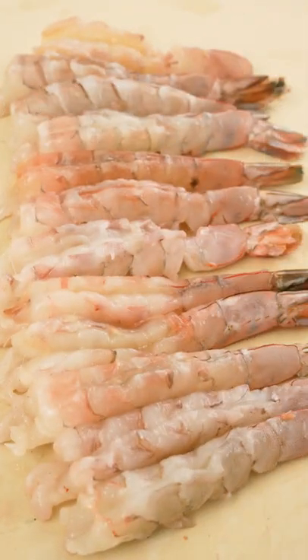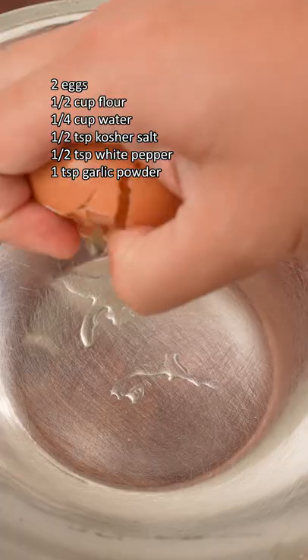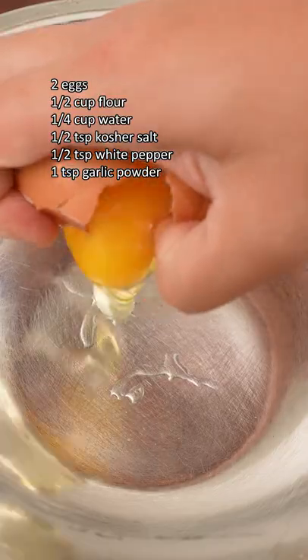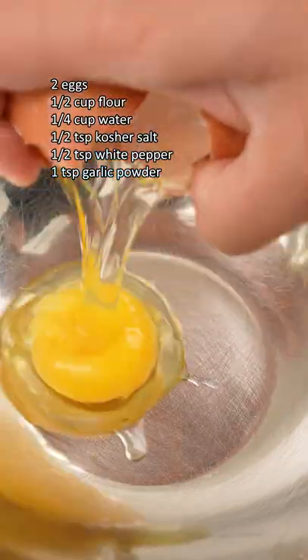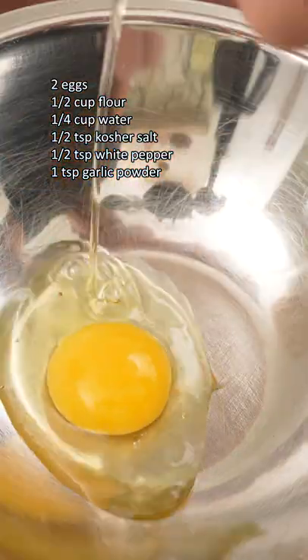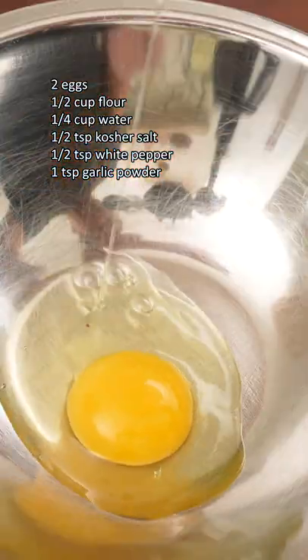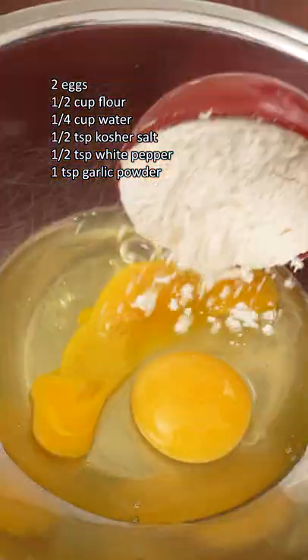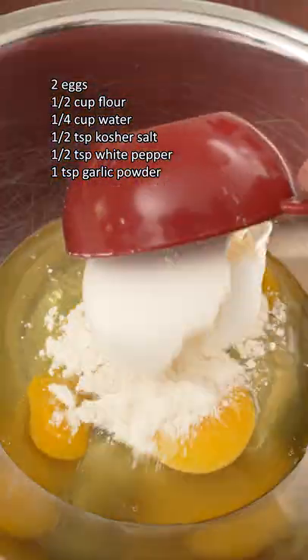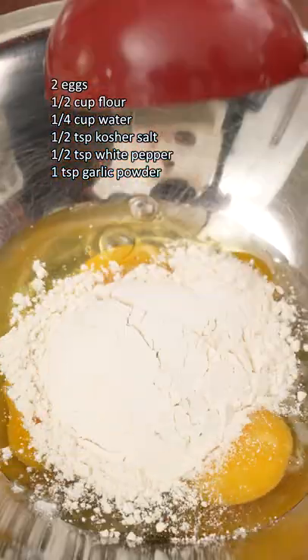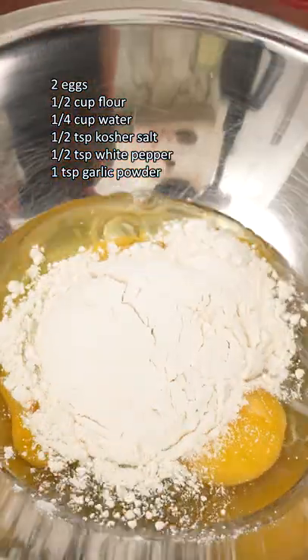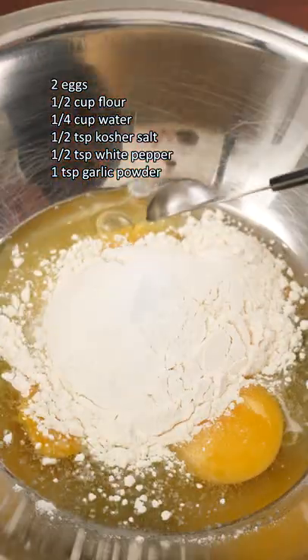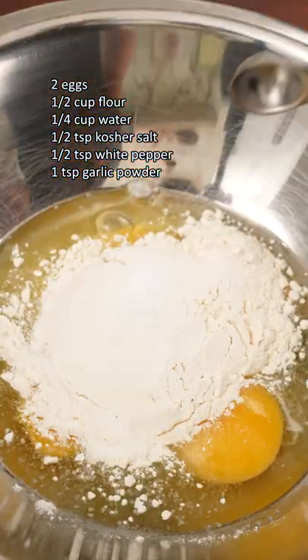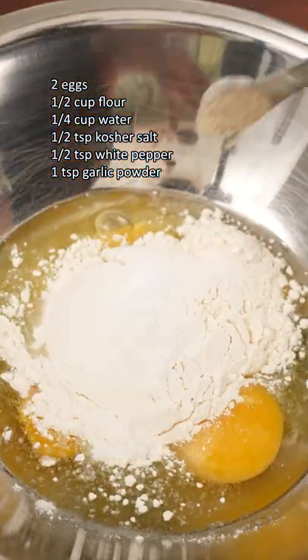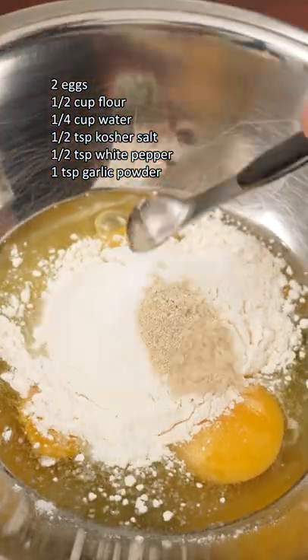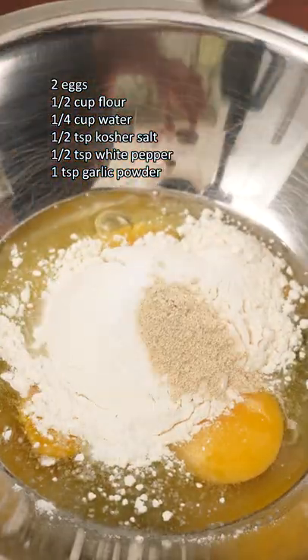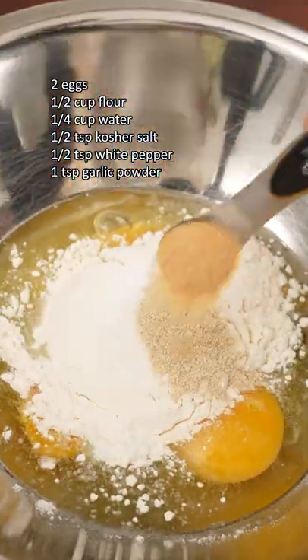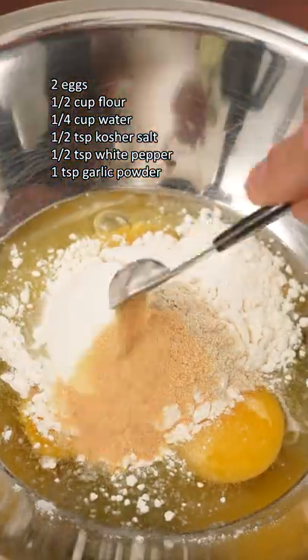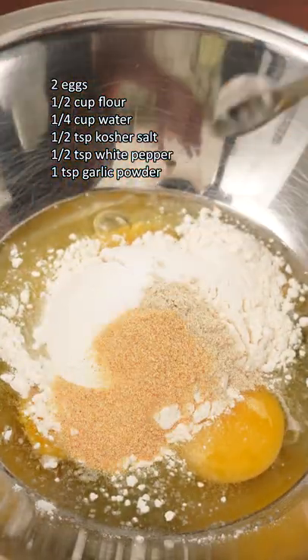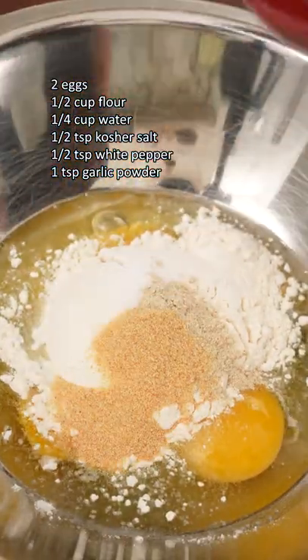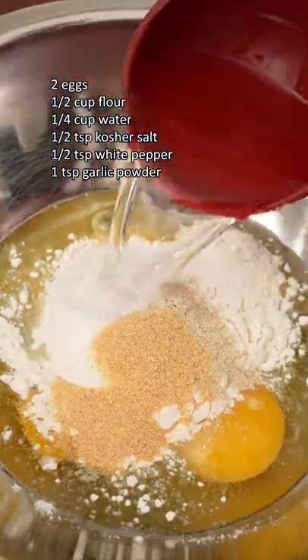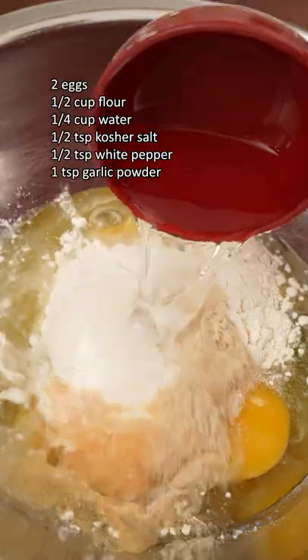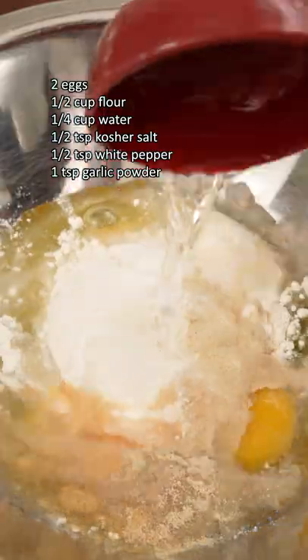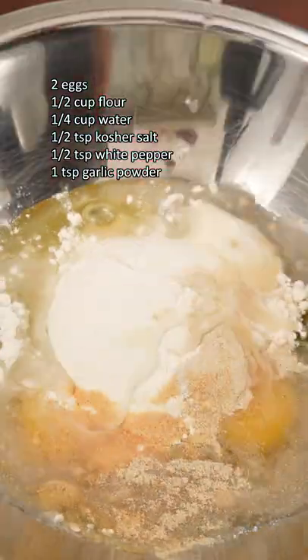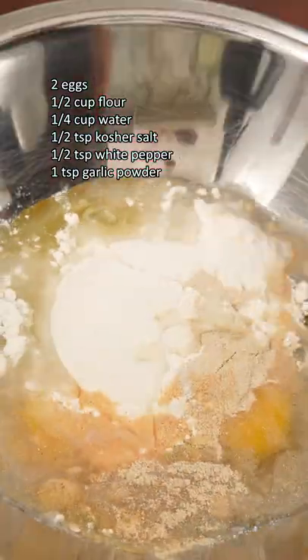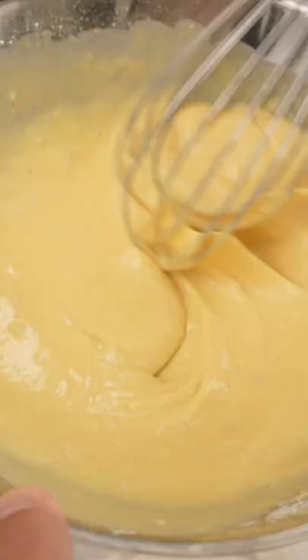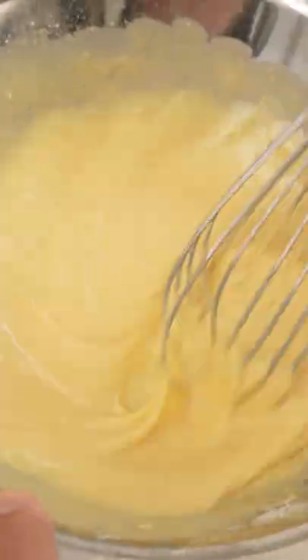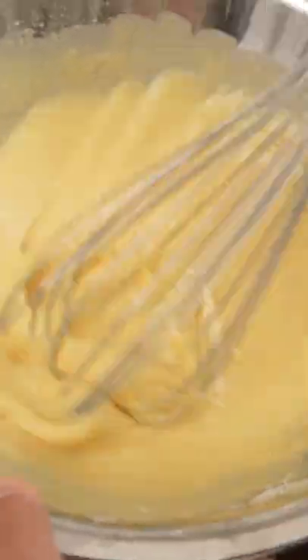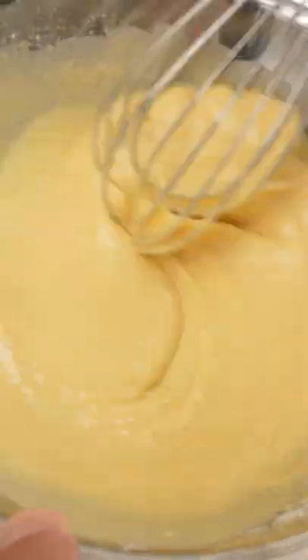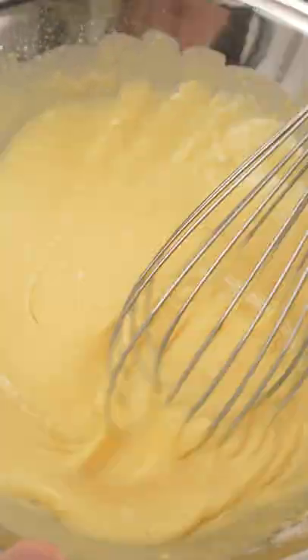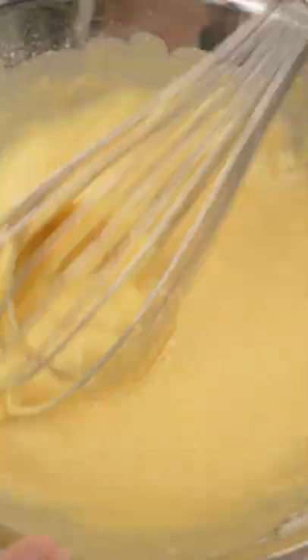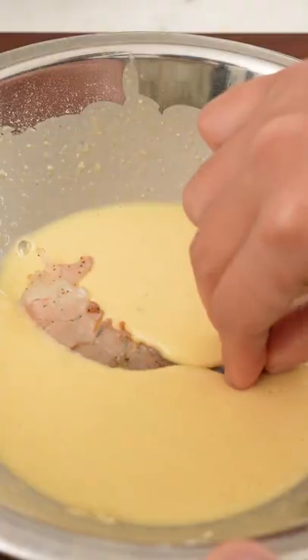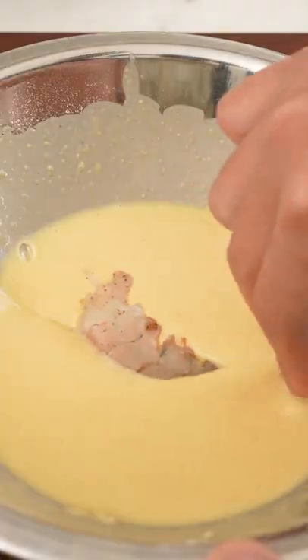Next, make a quick seasoned wet batter by mixing together egg, flour, salt, pepper, and garlic powder with water until smooth like this.